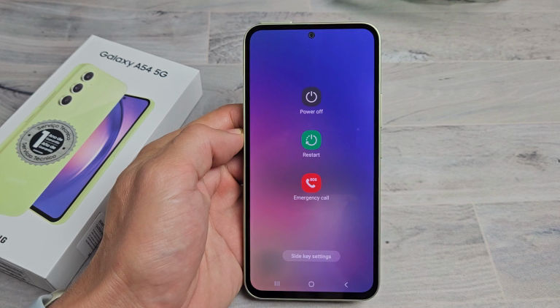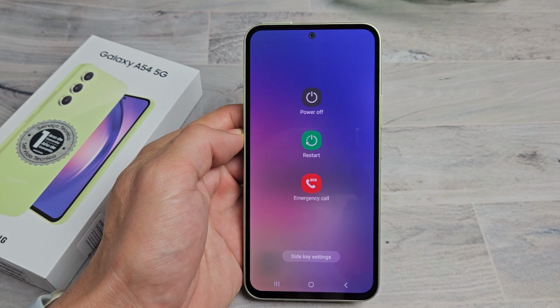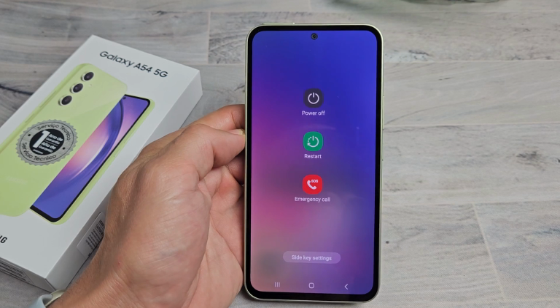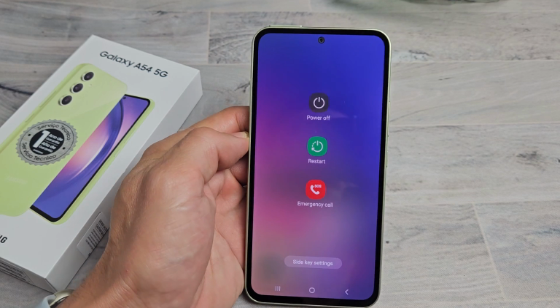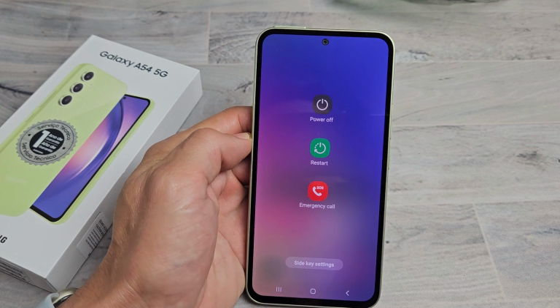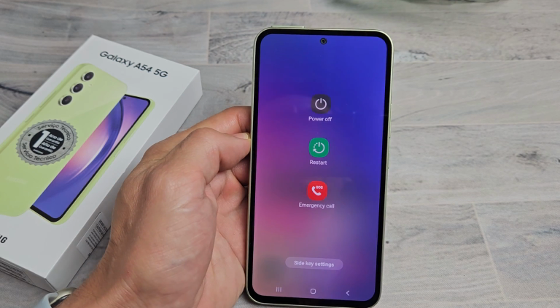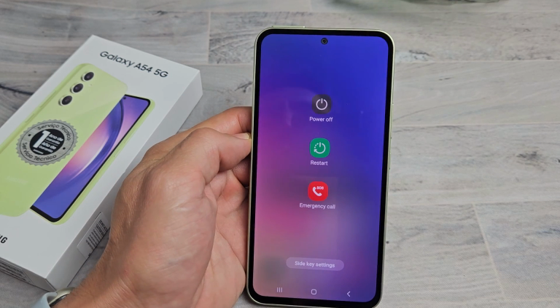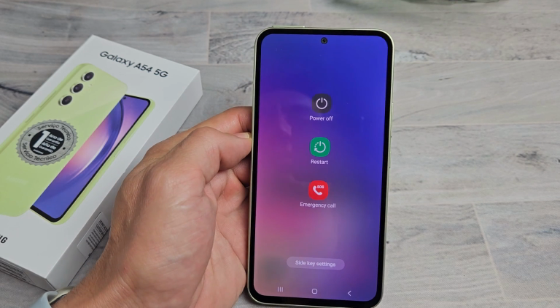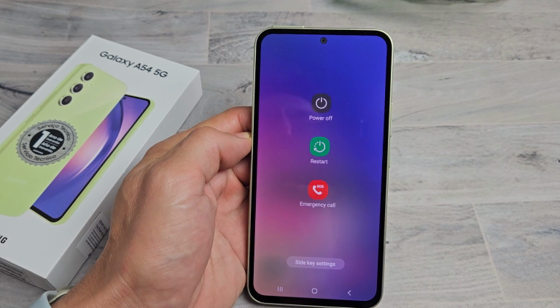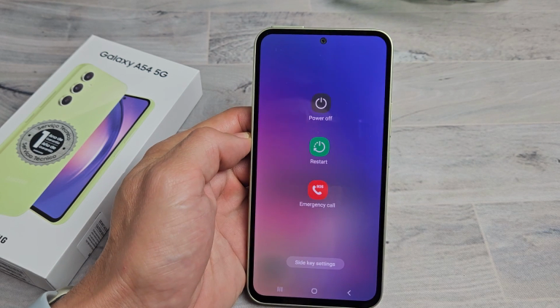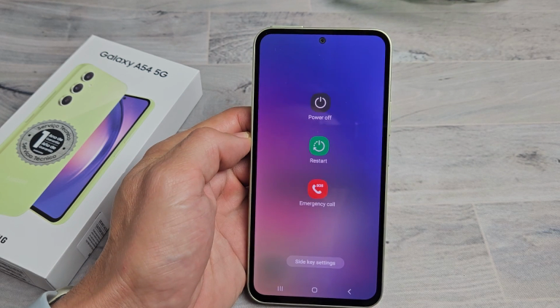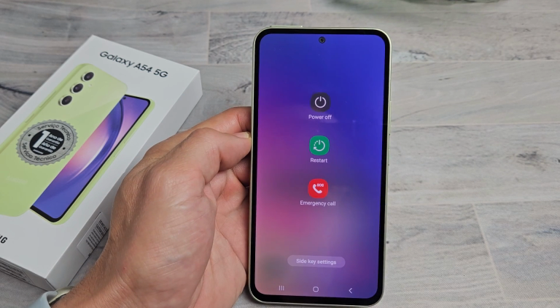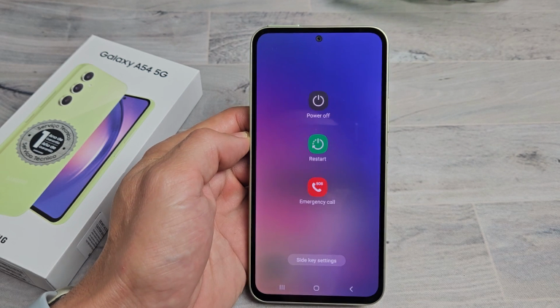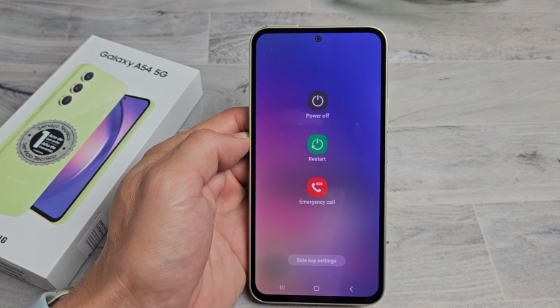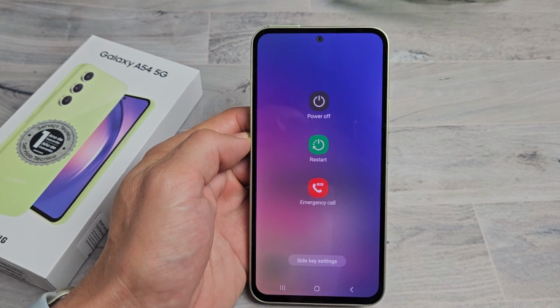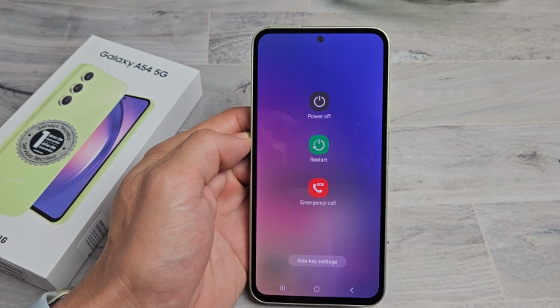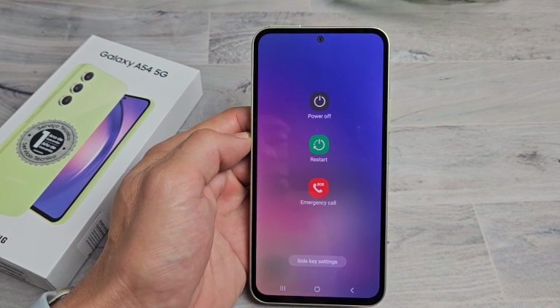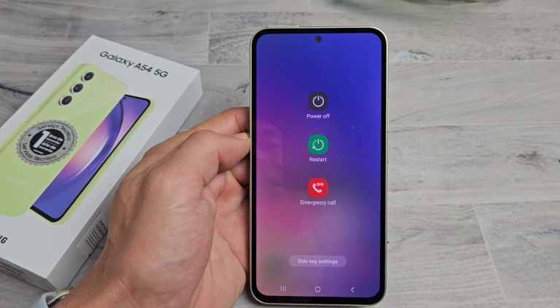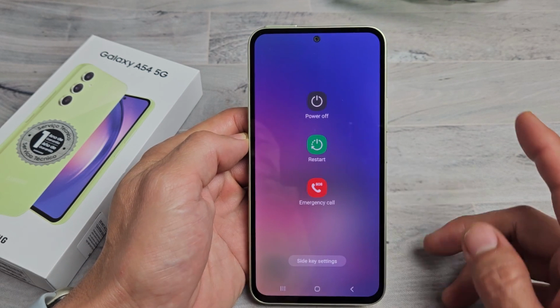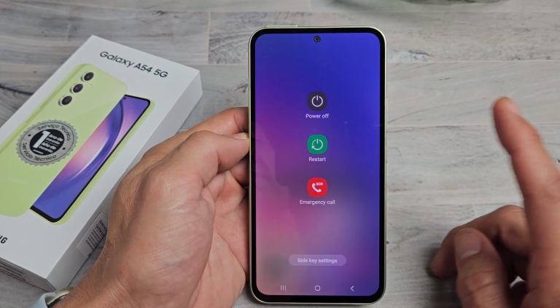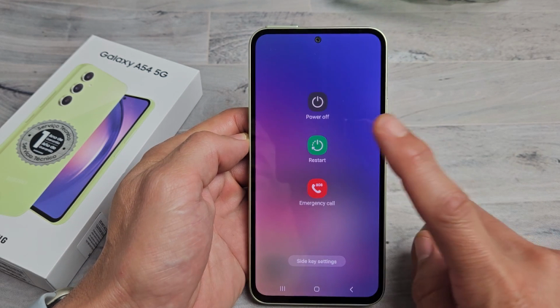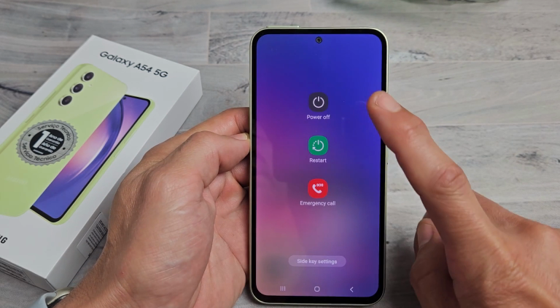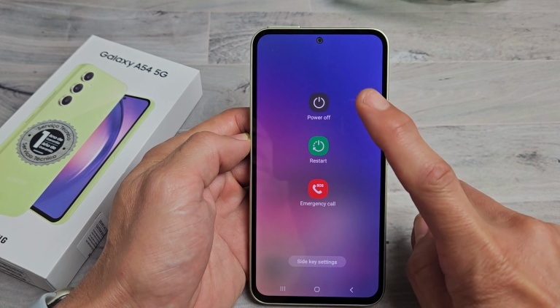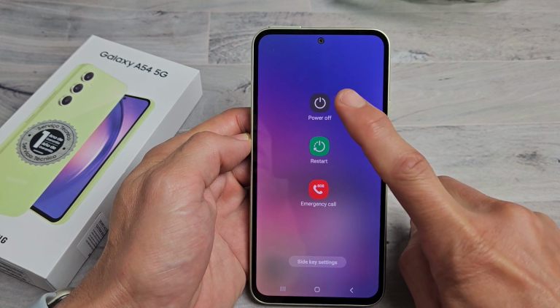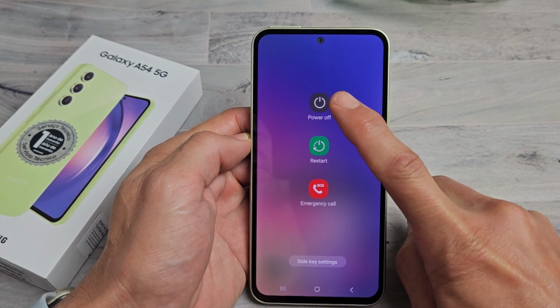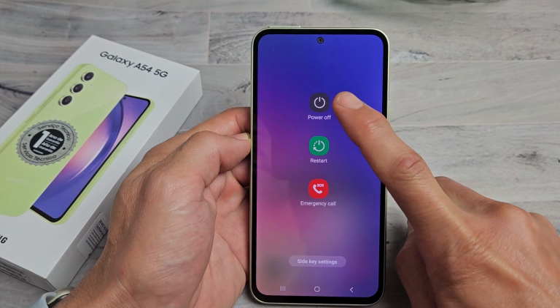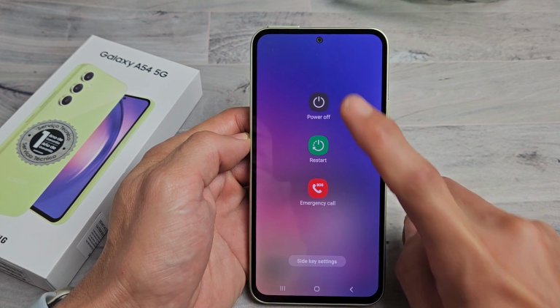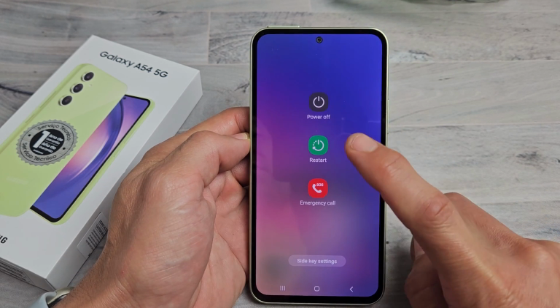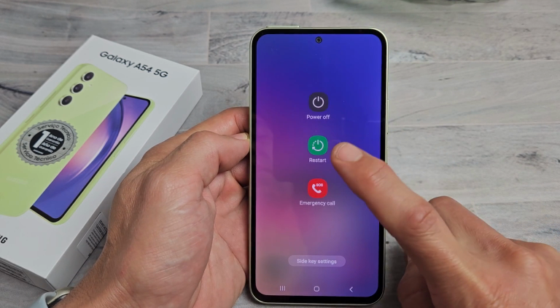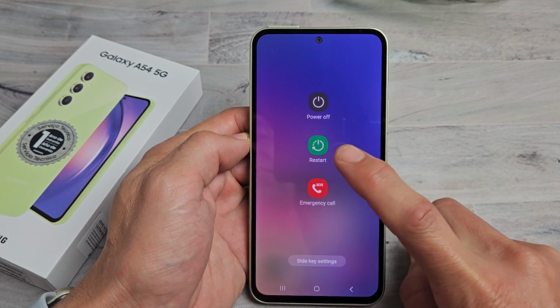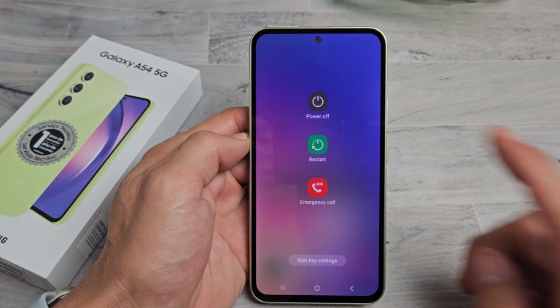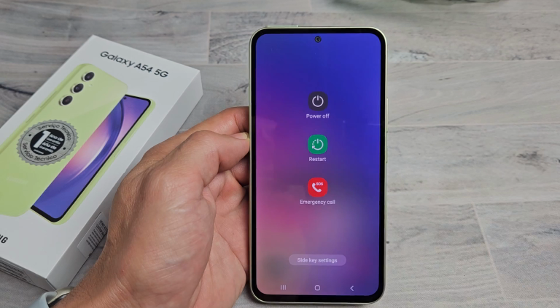The Samsung Galaxy A54 smartphone. I'm going to show you several ways how you can turn off or restart.